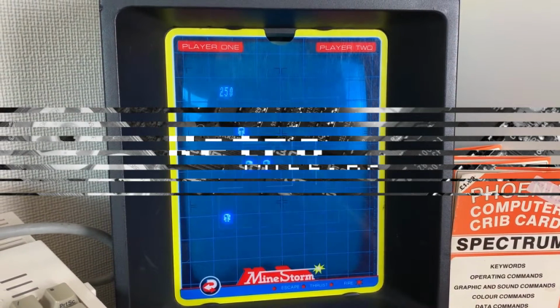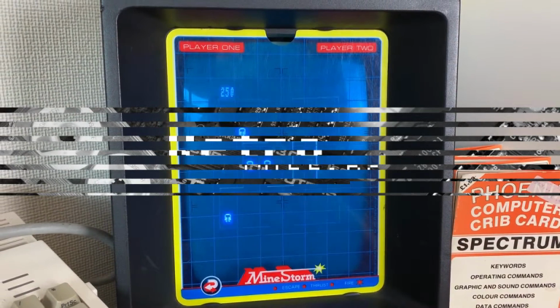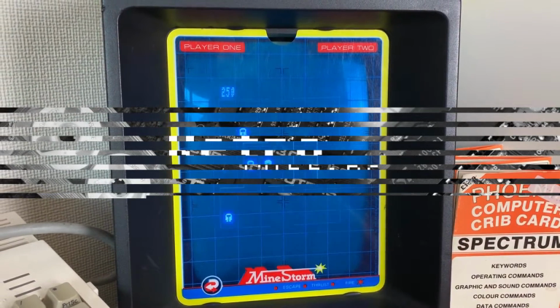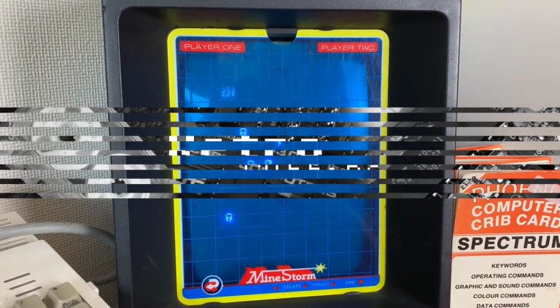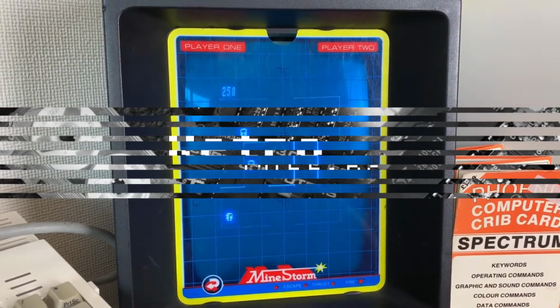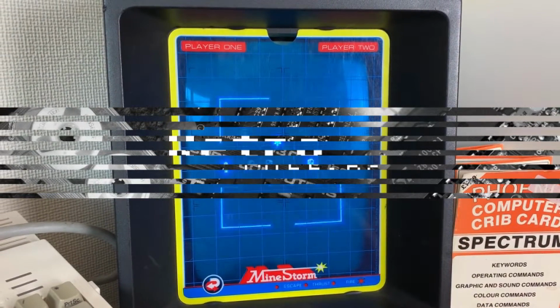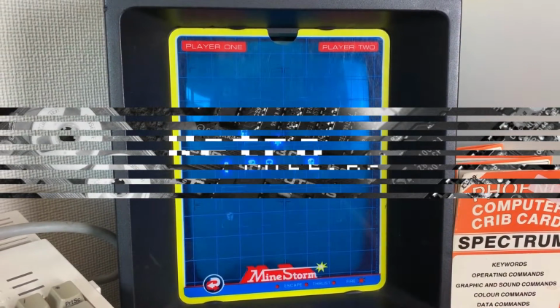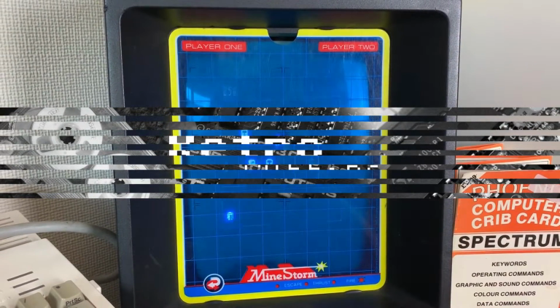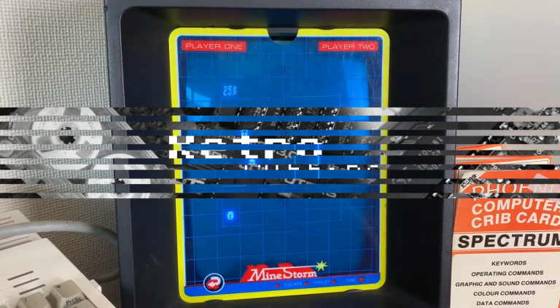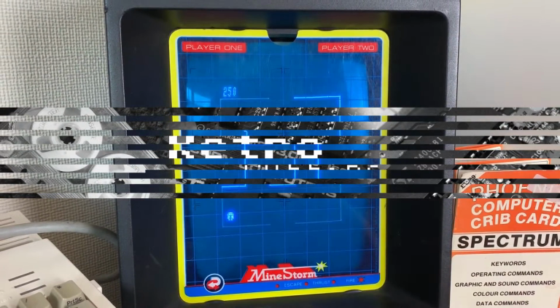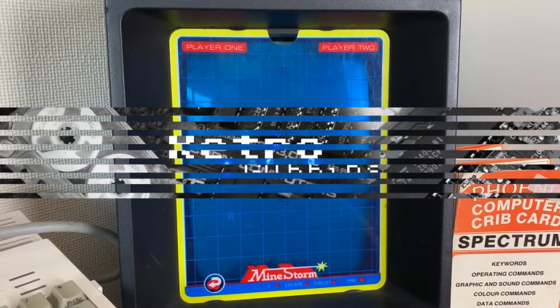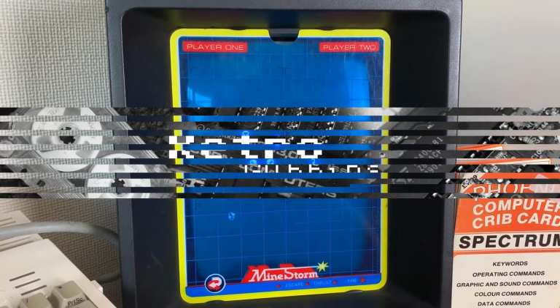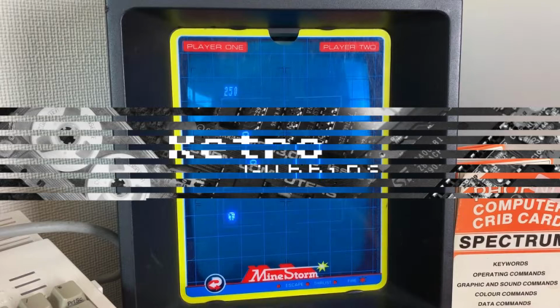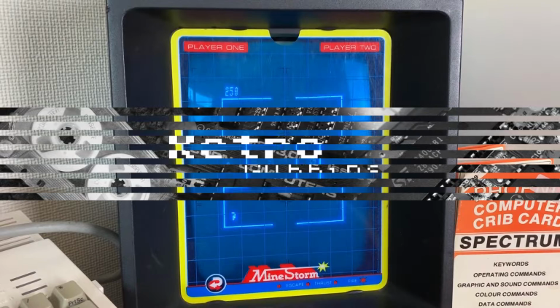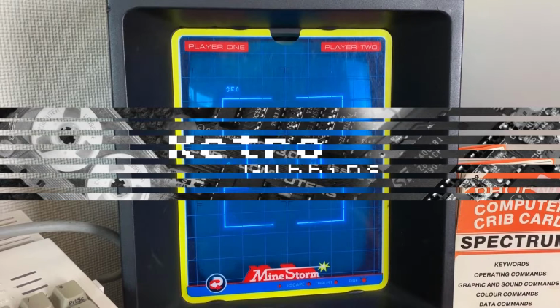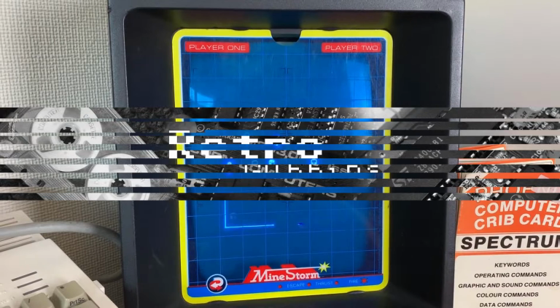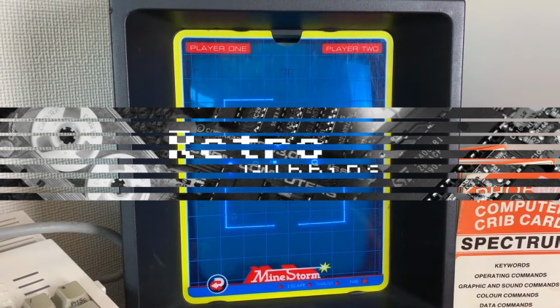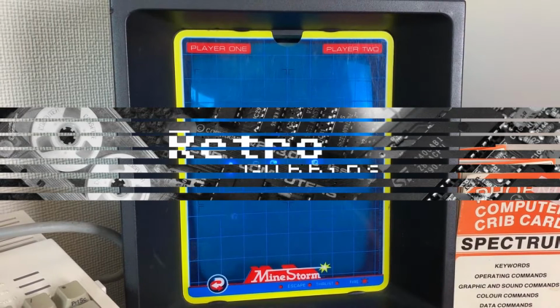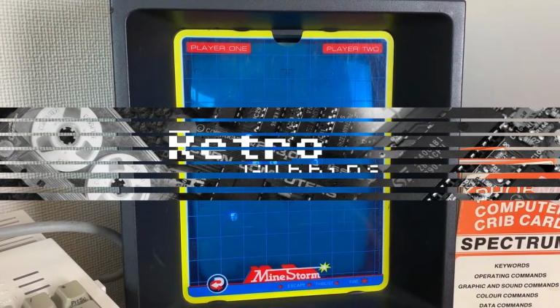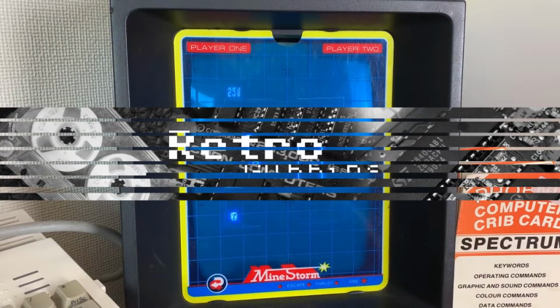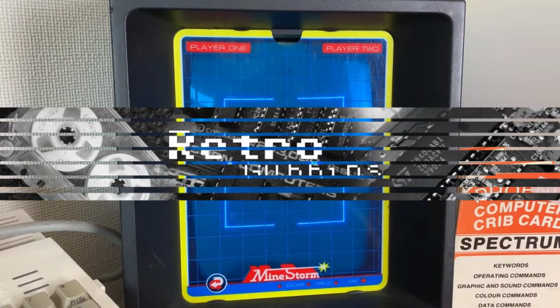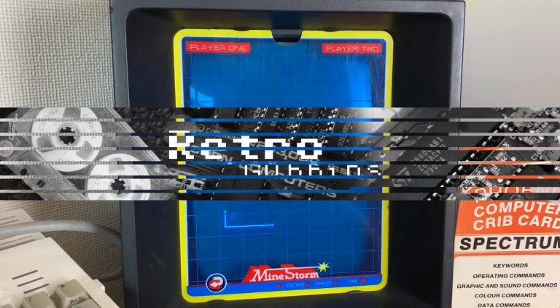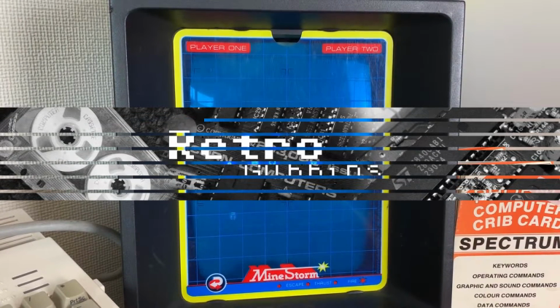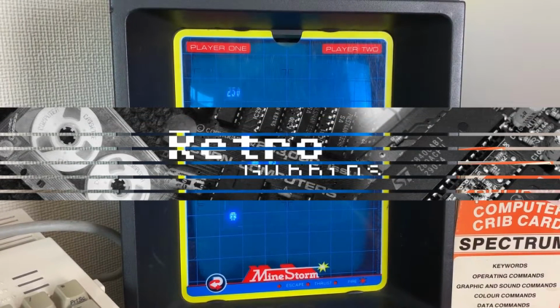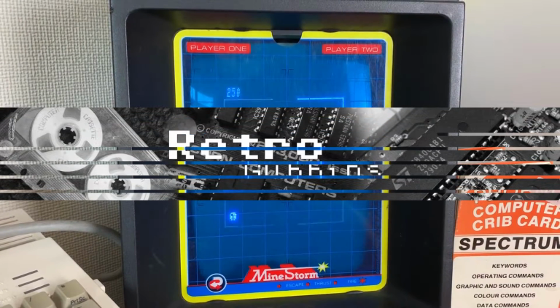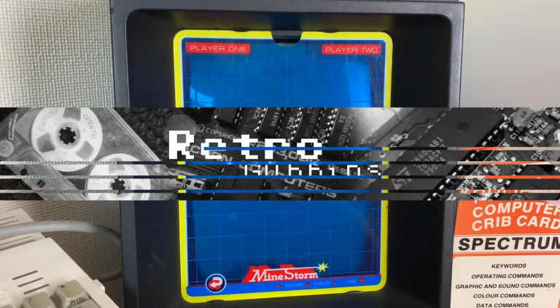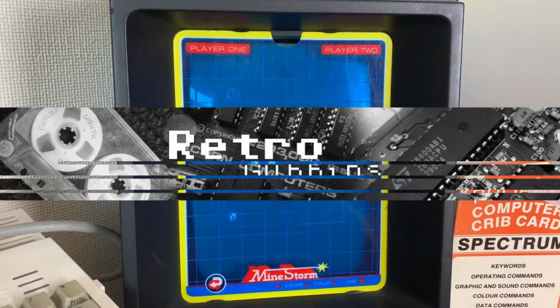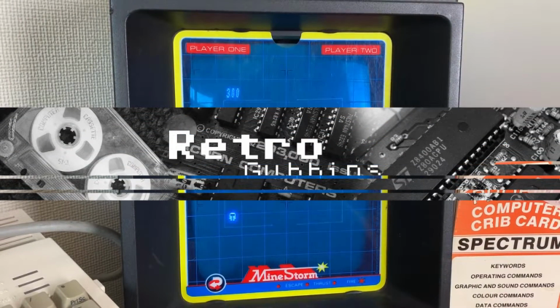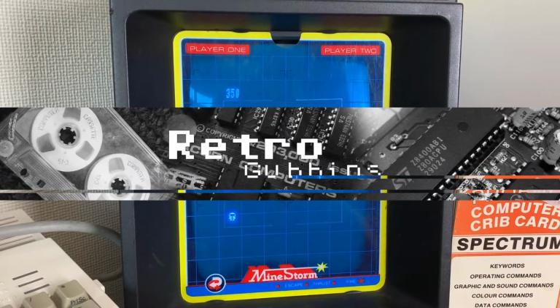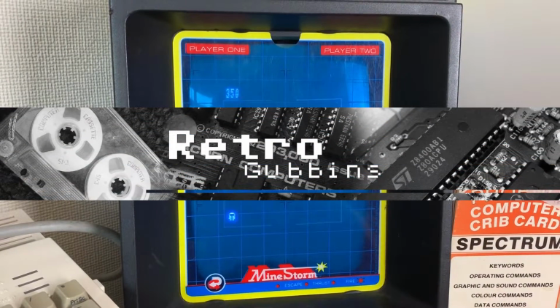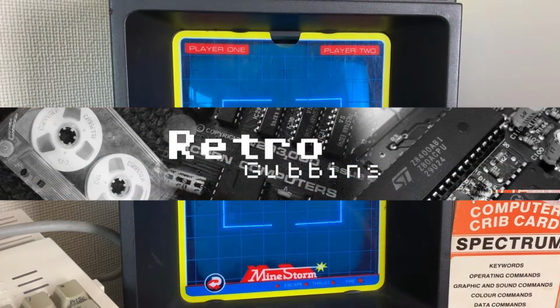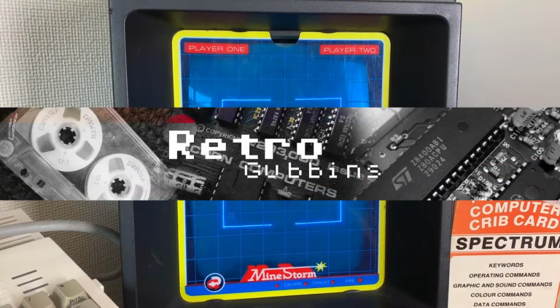Welcome to RetroGubbins. This time, a thank you and a look round my games room.